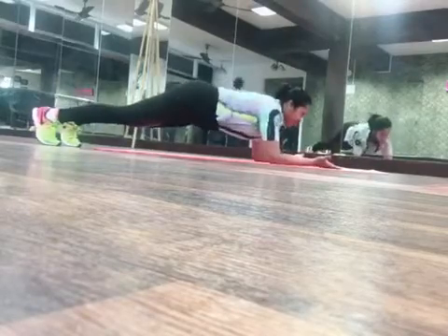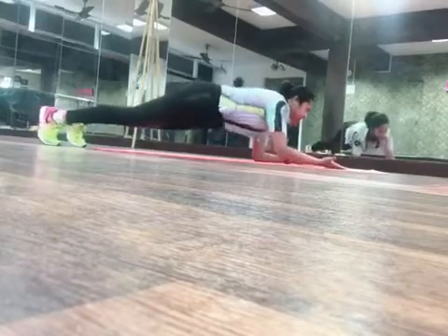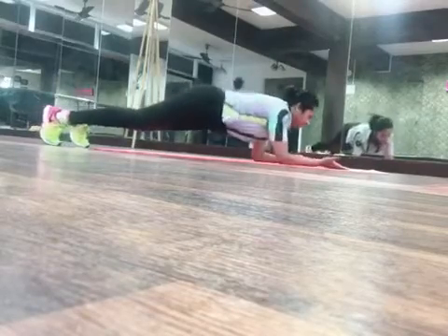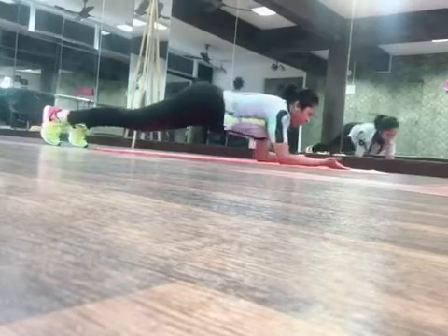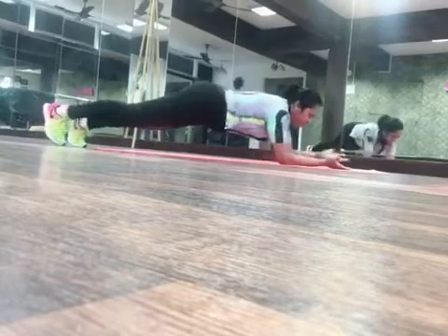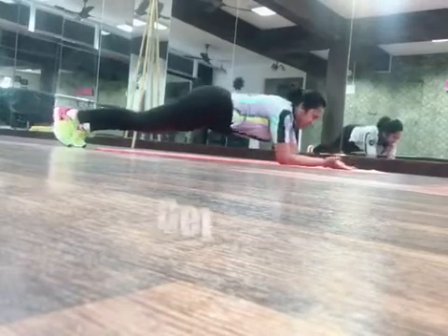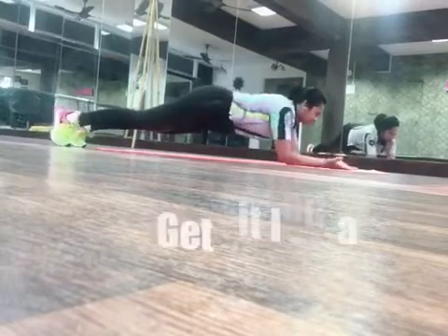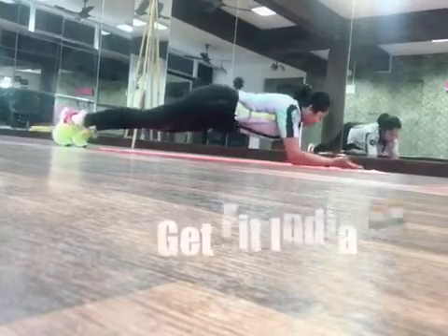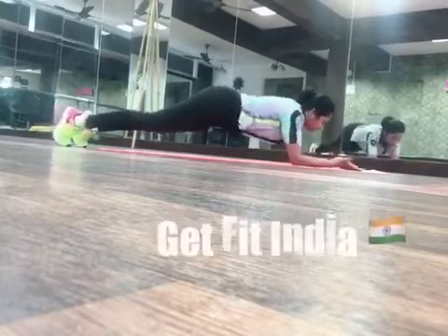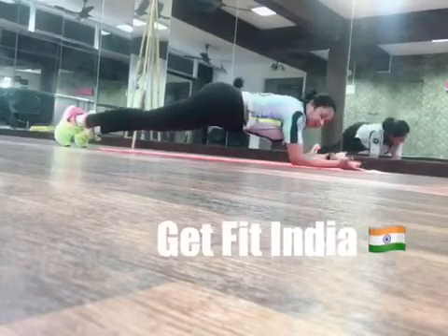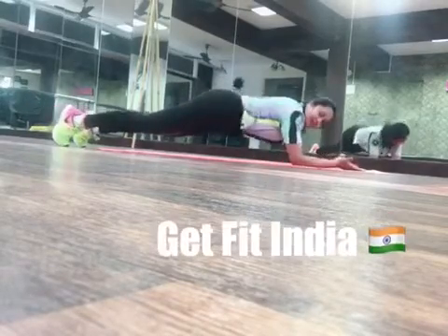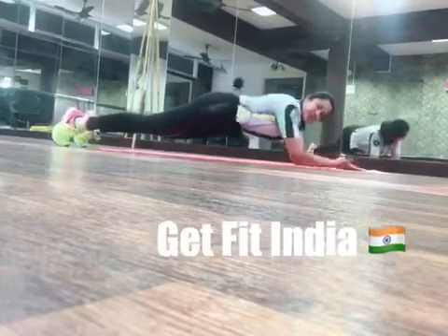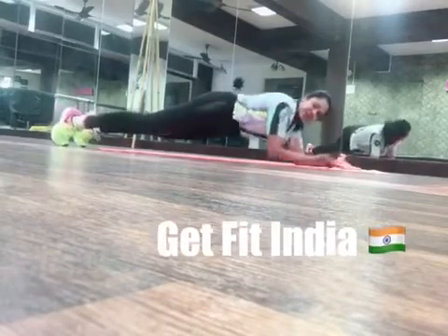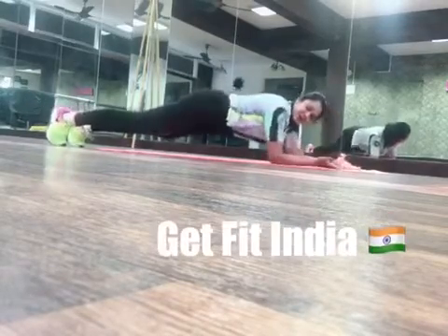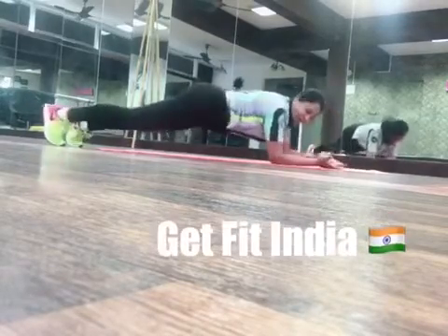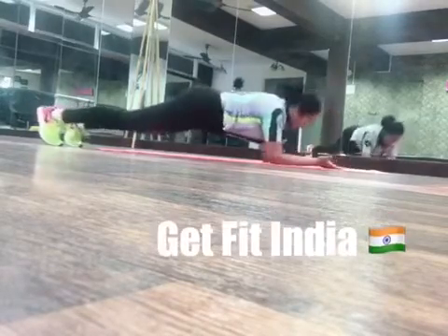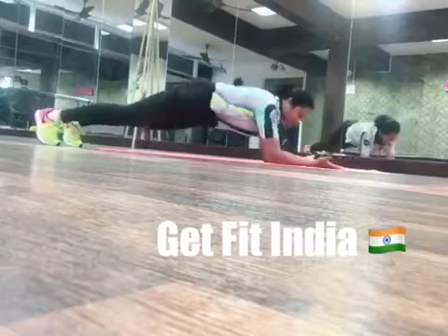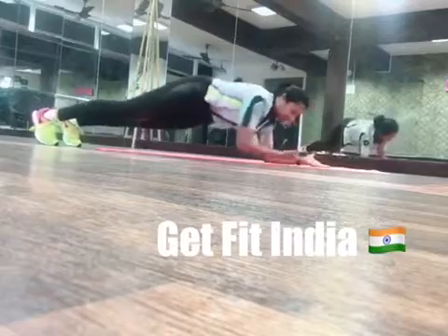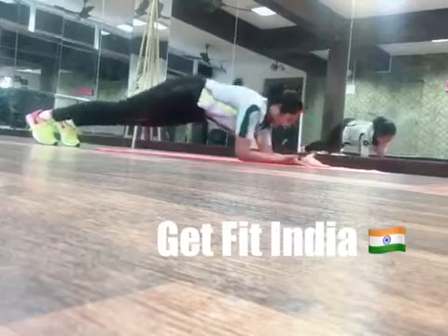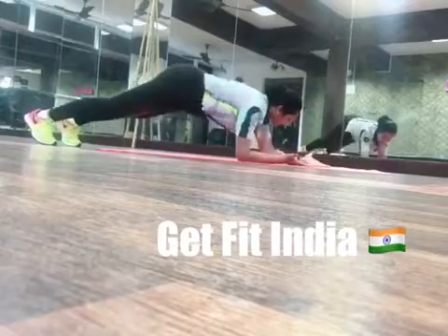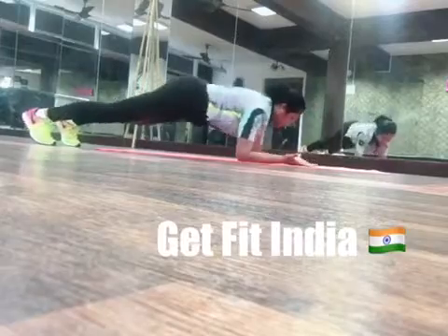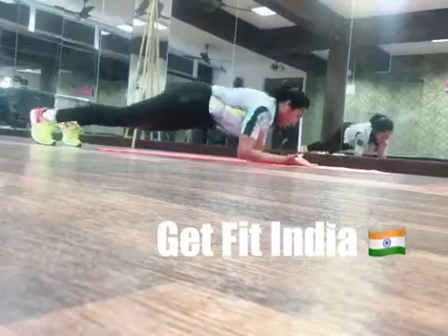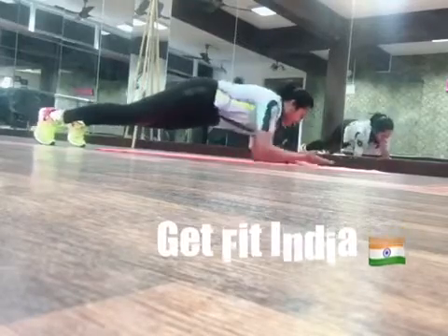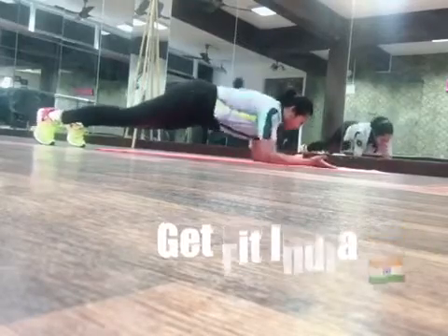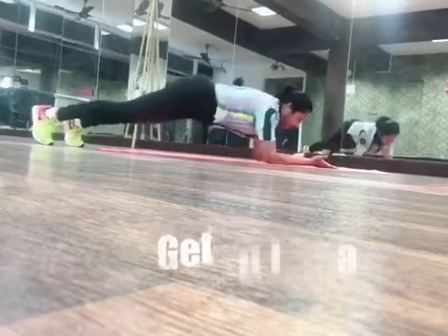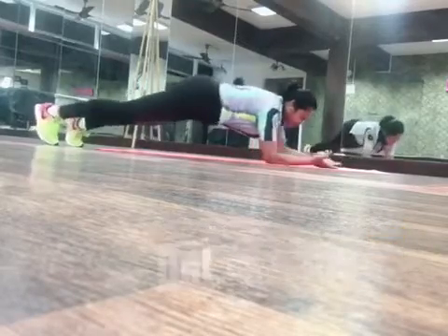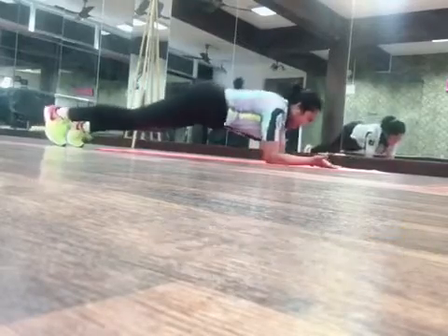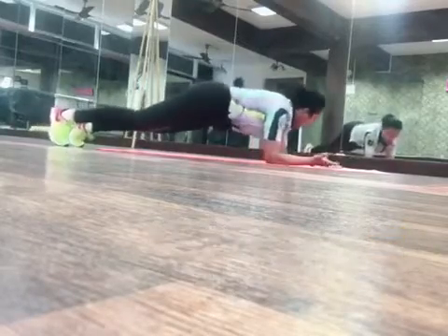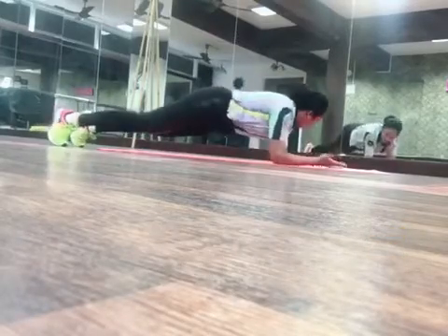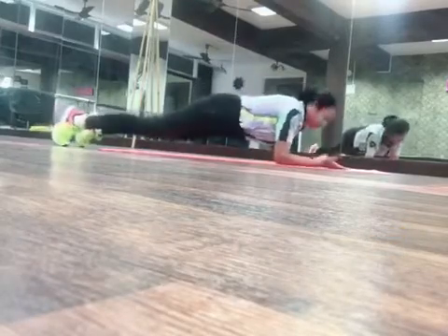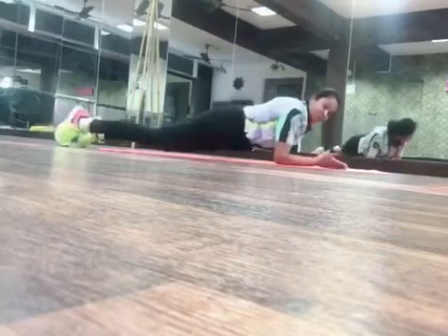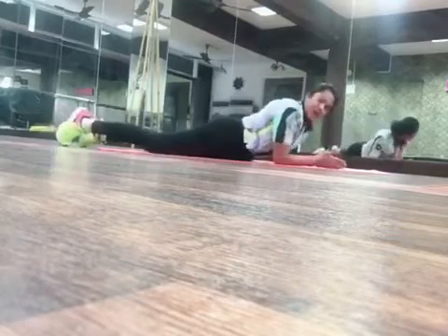Right hand goes first, left hand, right hand, left hand. Right, back, right, back, right, back.